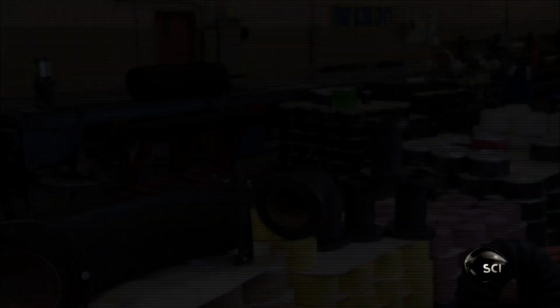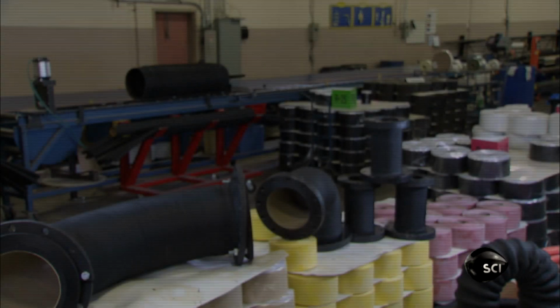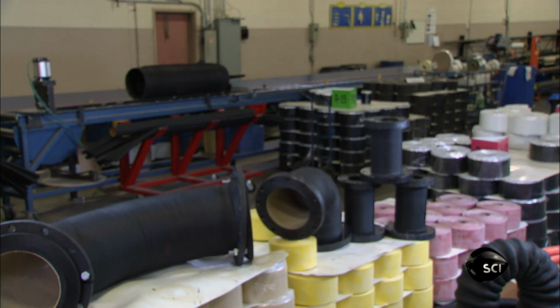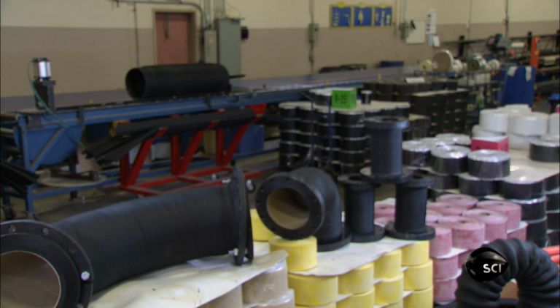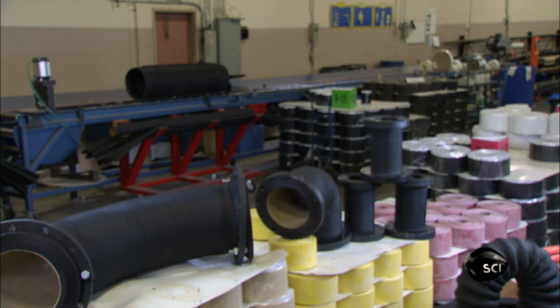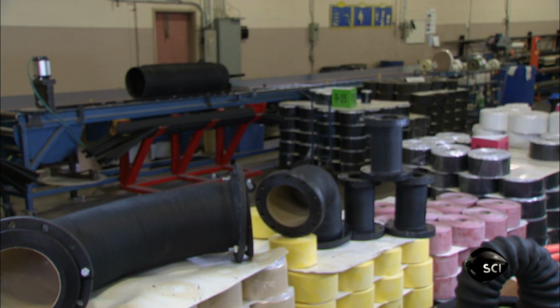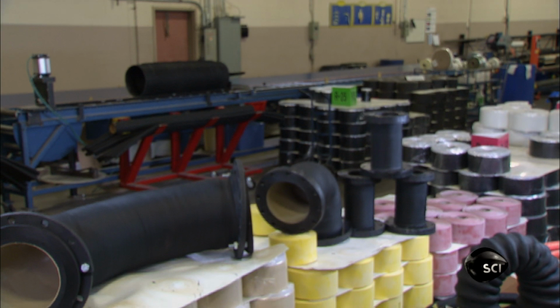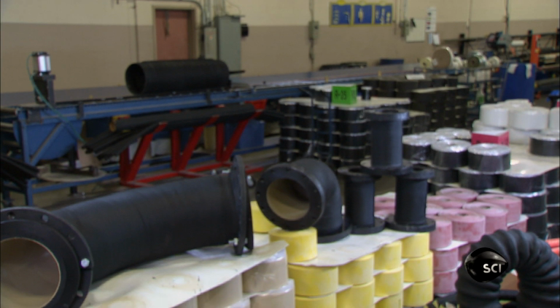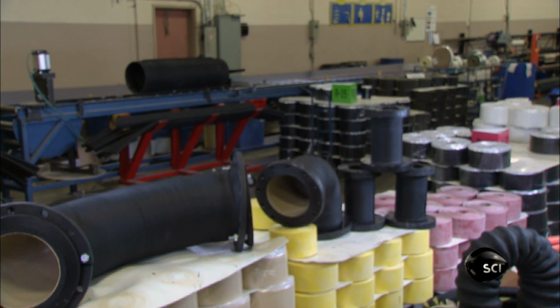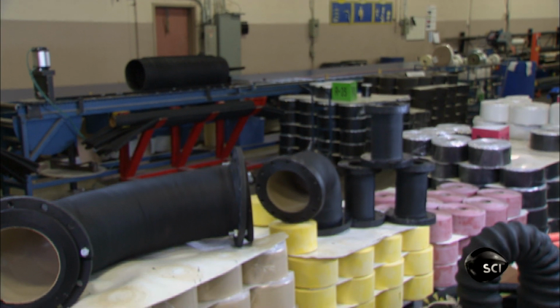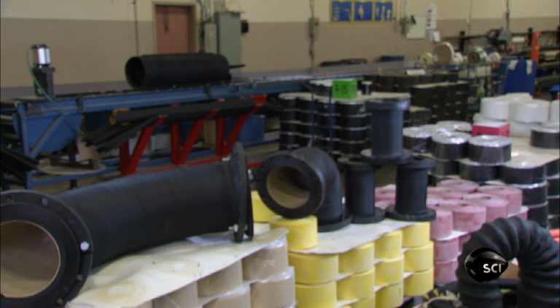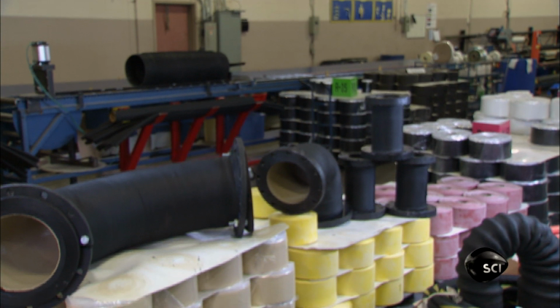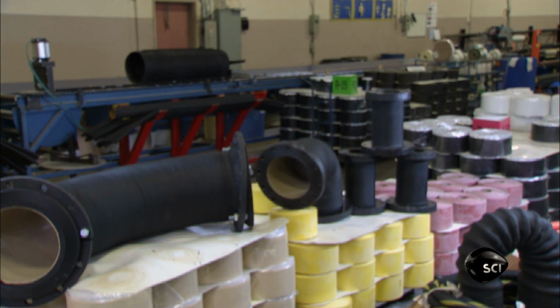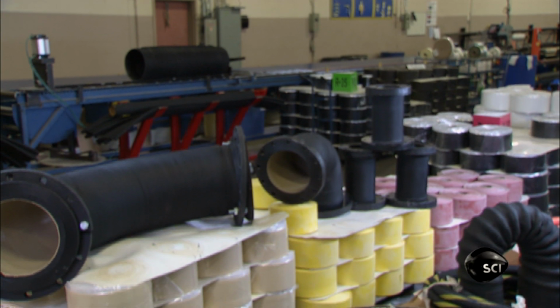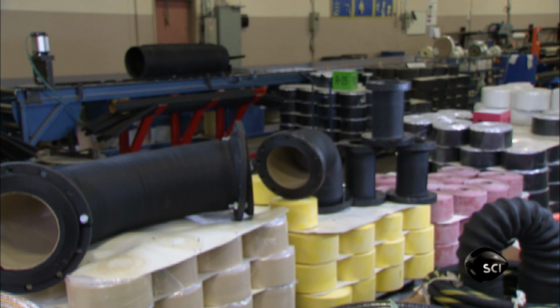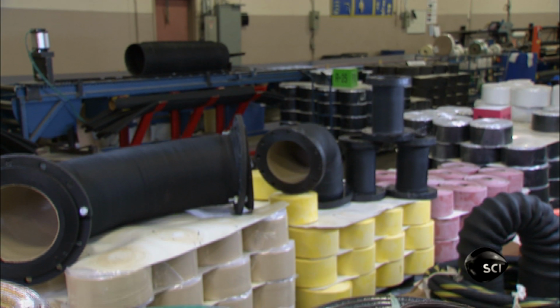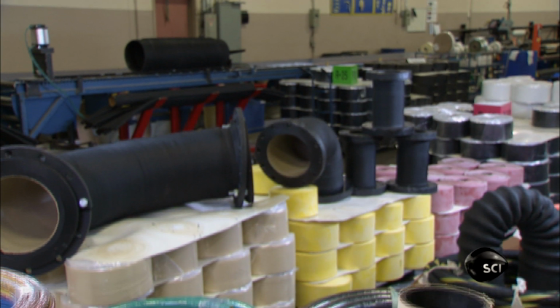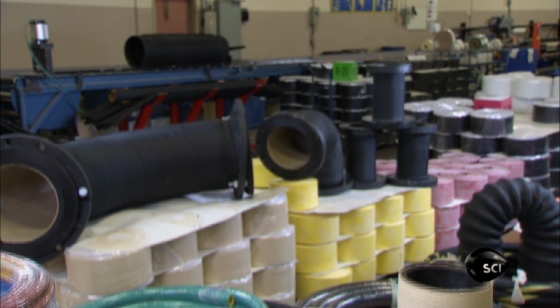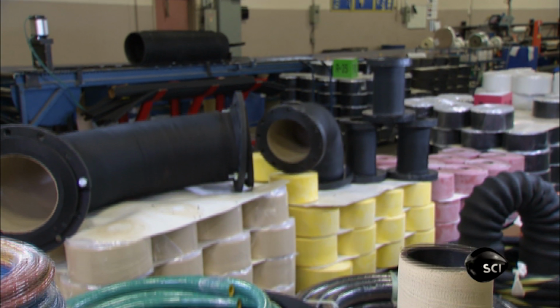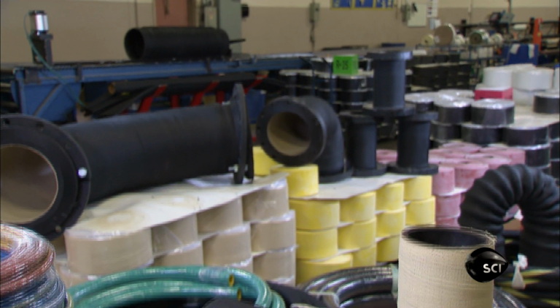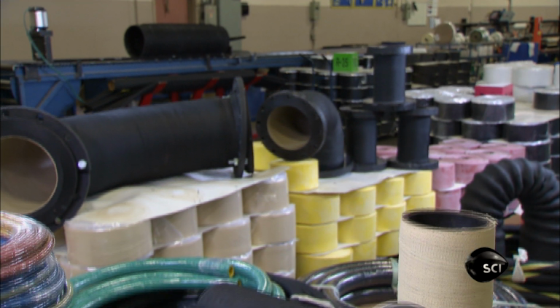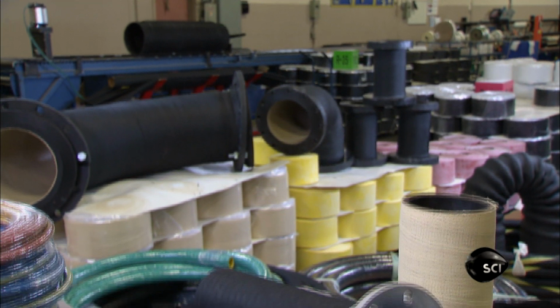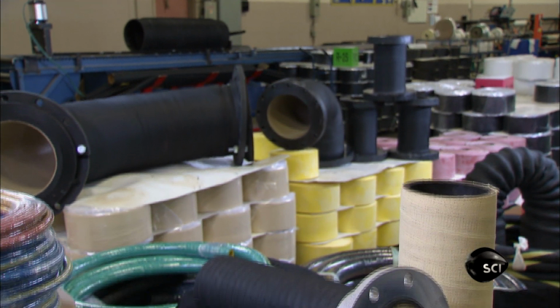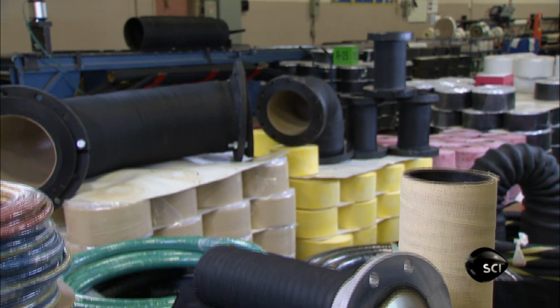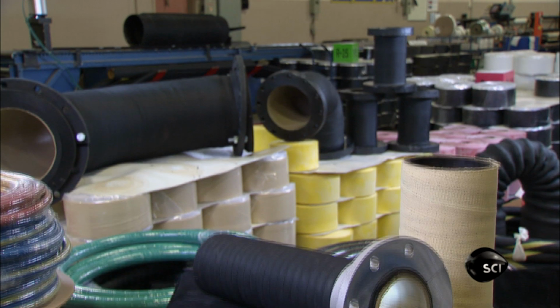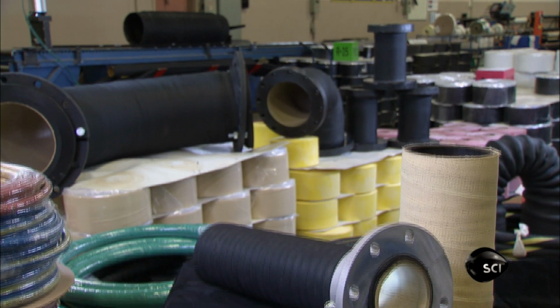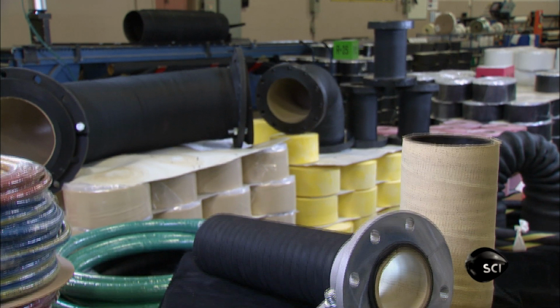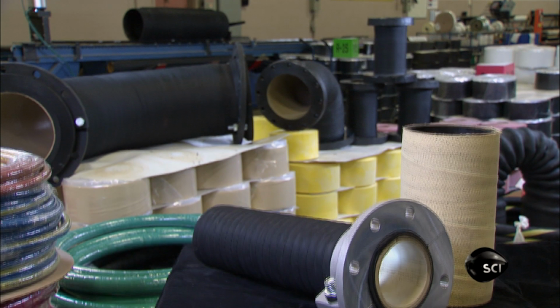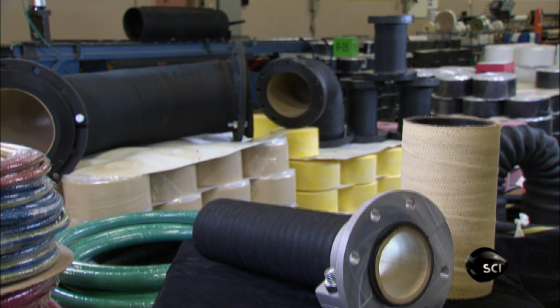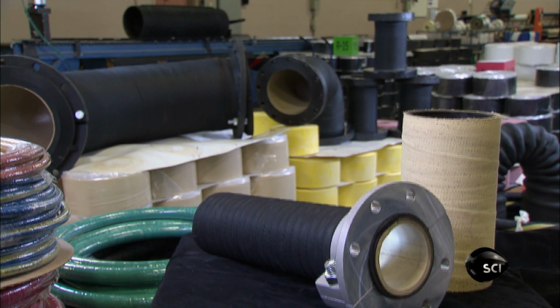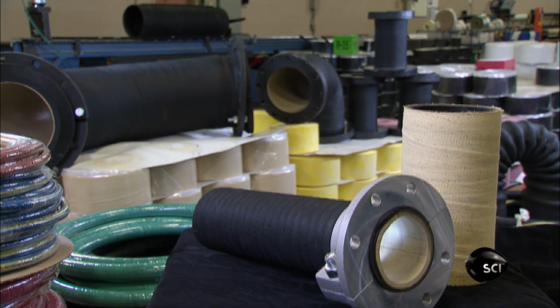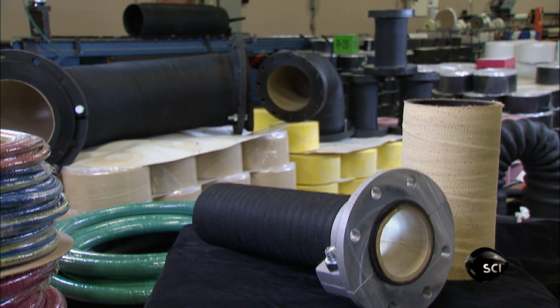Although a hose might look simple from the outside, it can be made of up to 30 layers of different materials in order to withstand the harshest industrial environments.